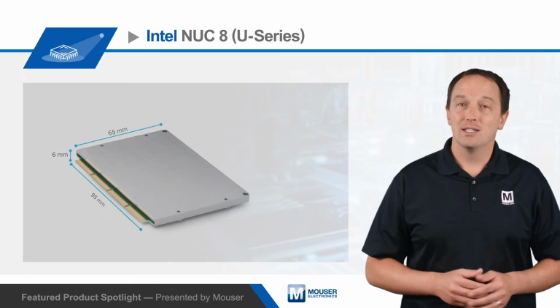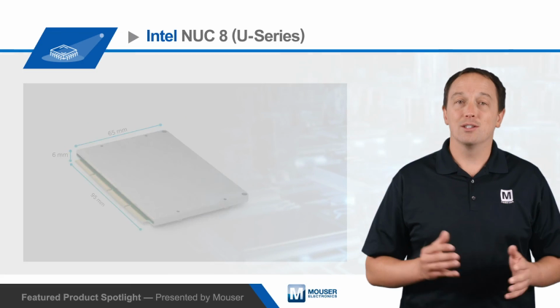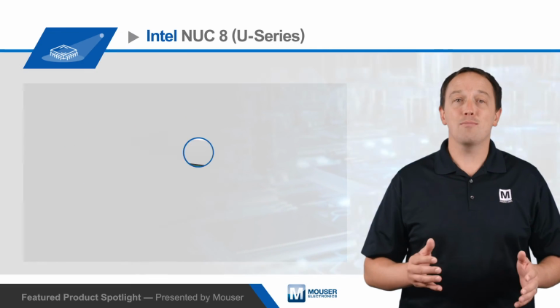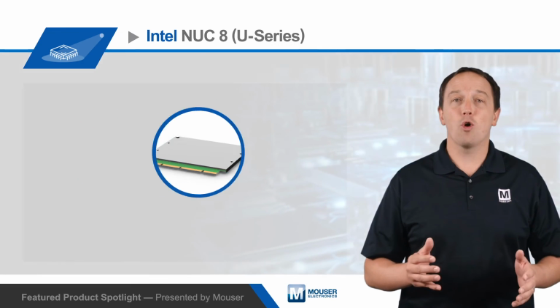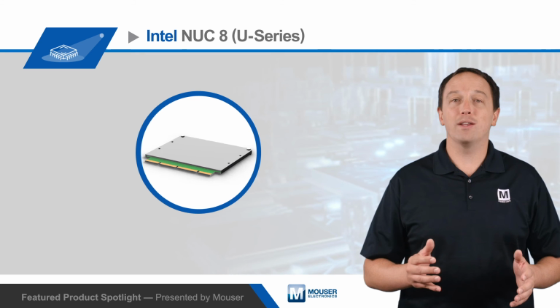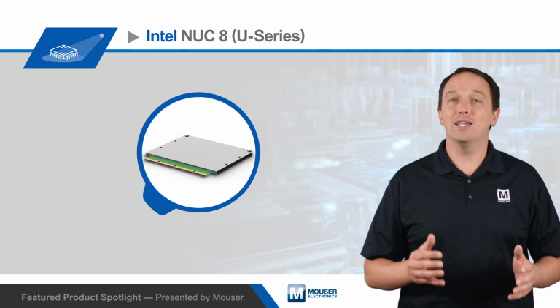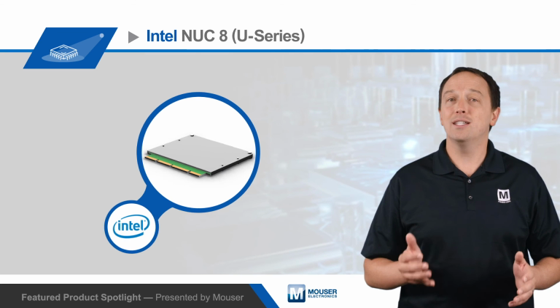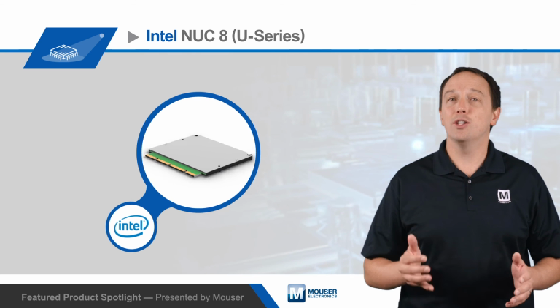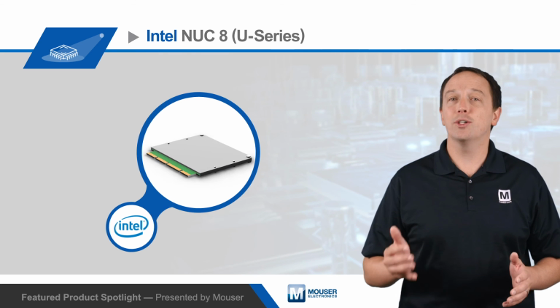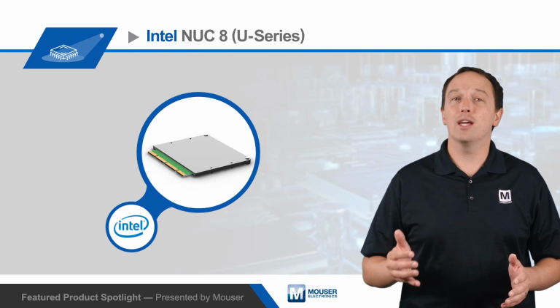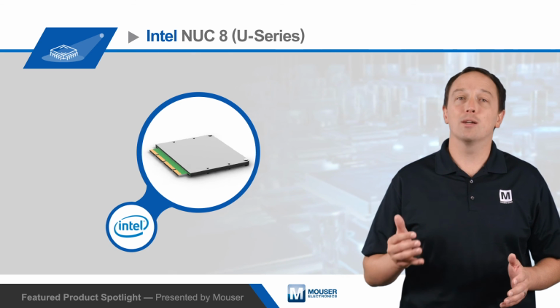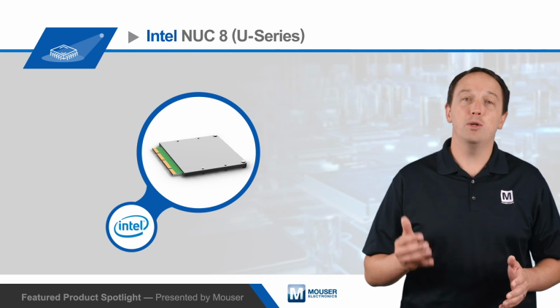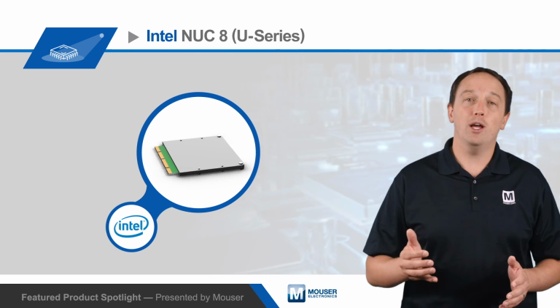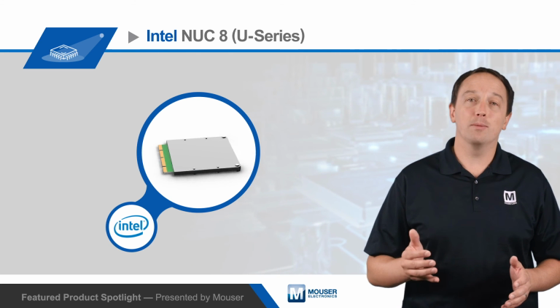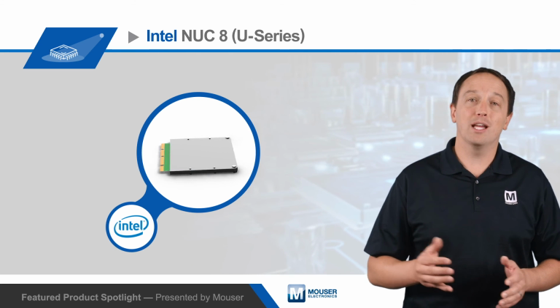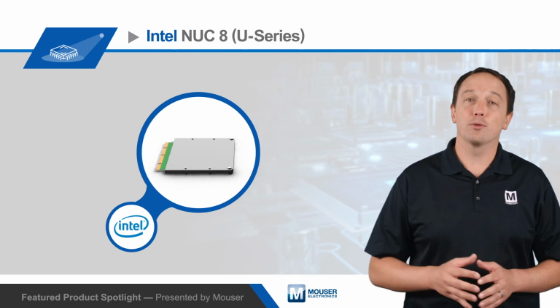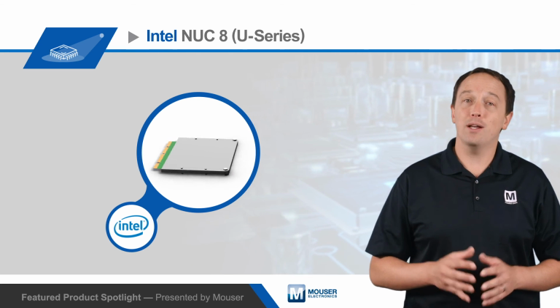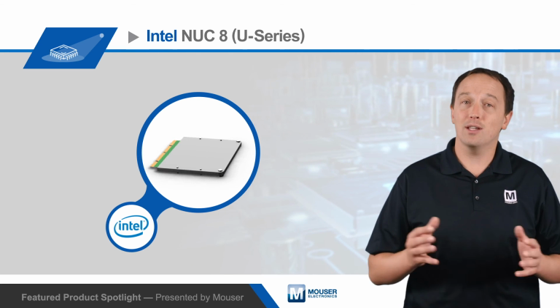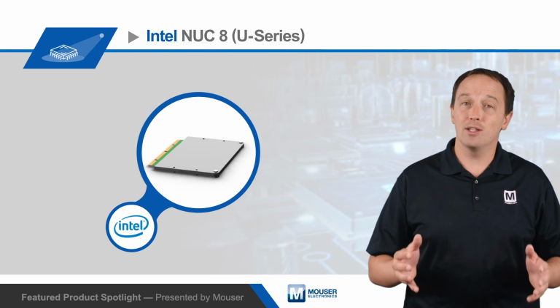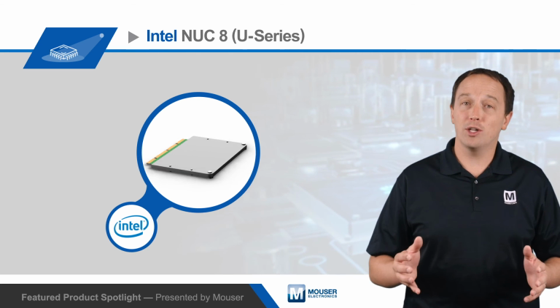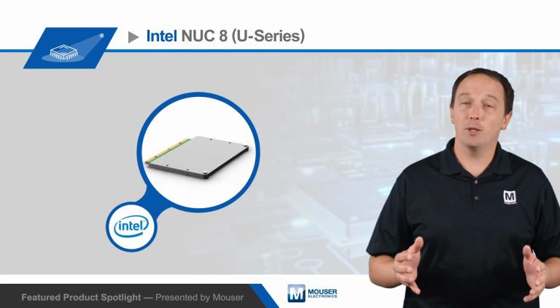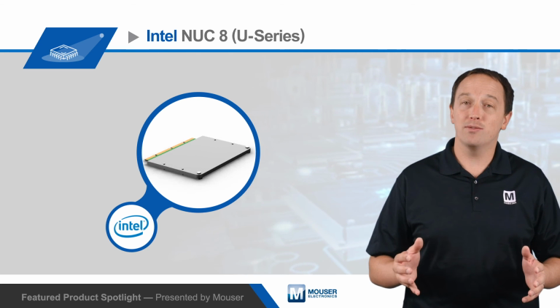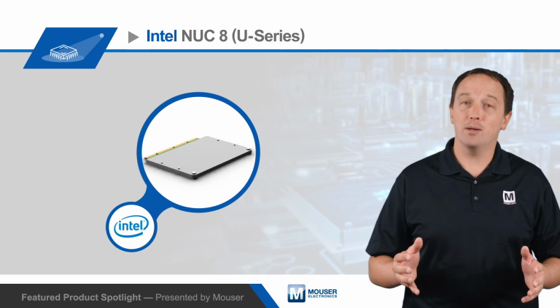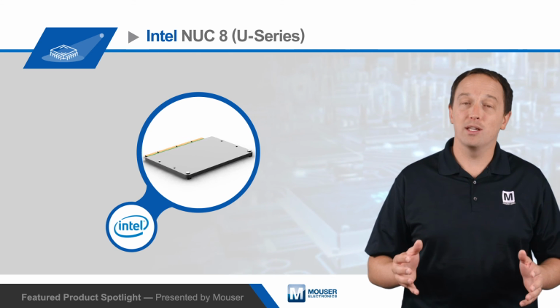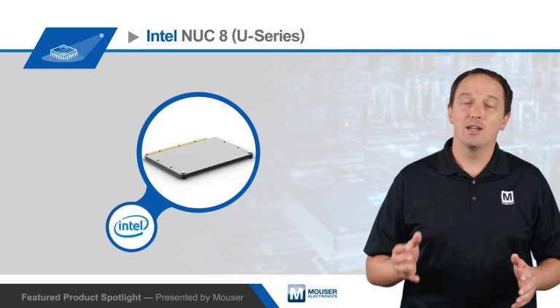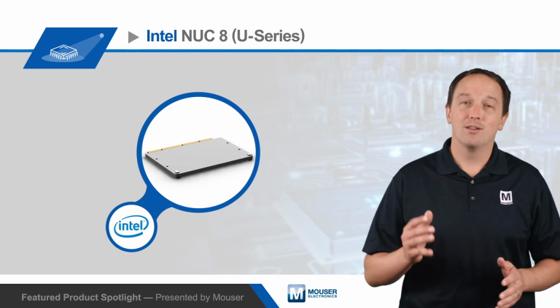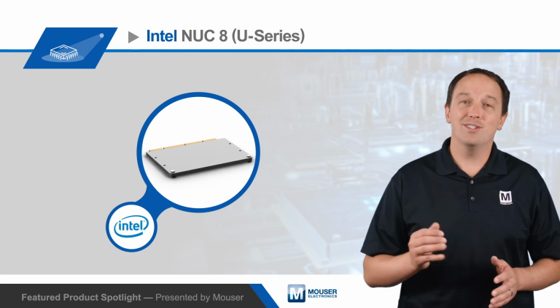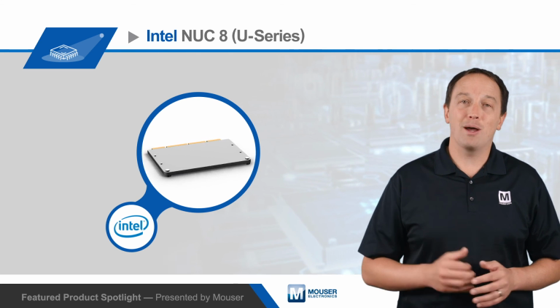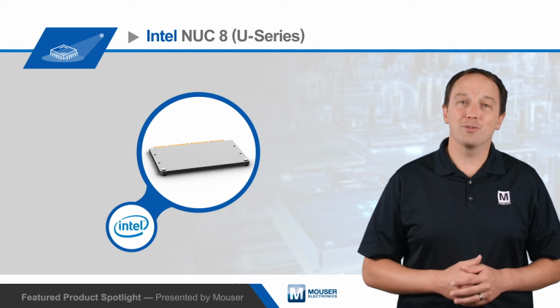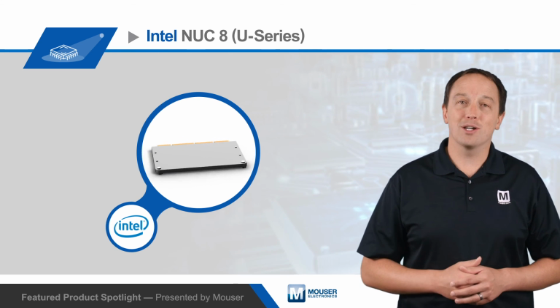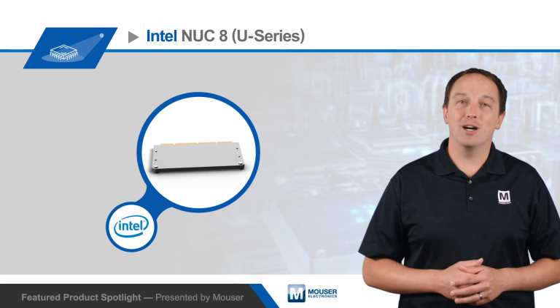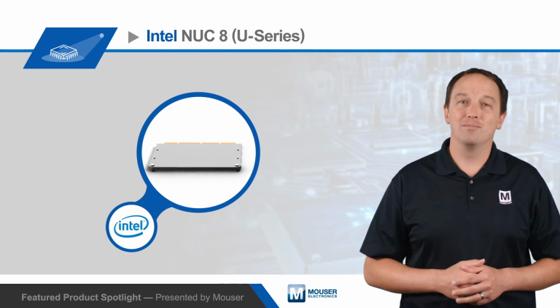To learn more about the Intel NUC 8 Compute Element and the rest of the NUC Elements family, visit Mouser.com.